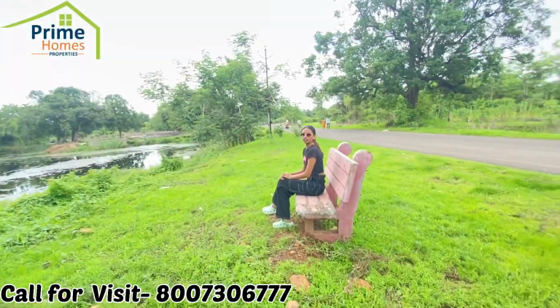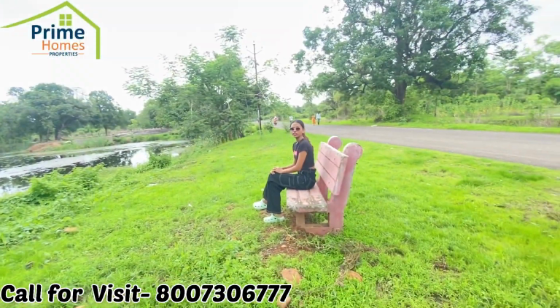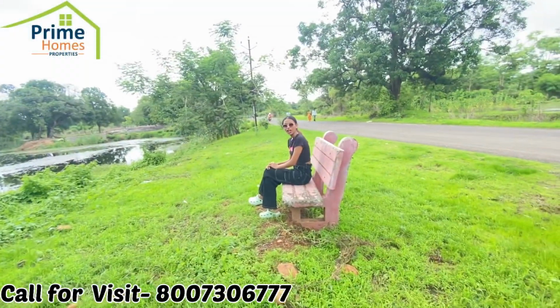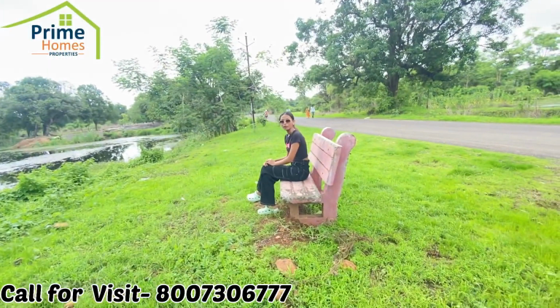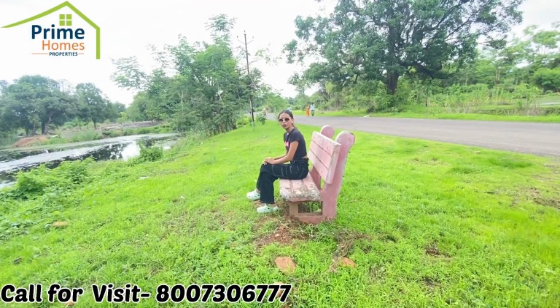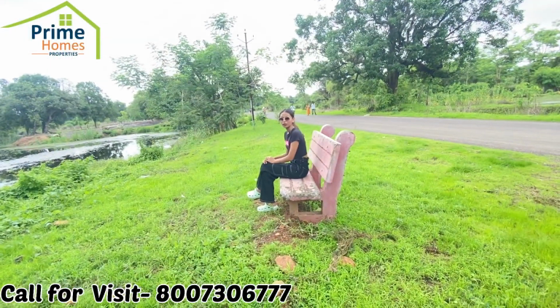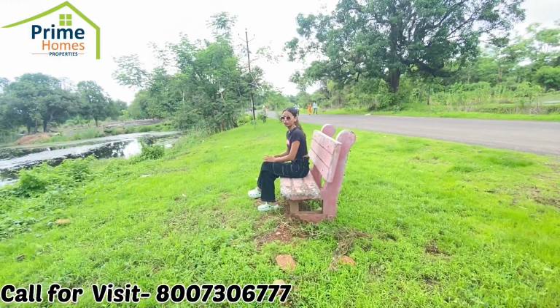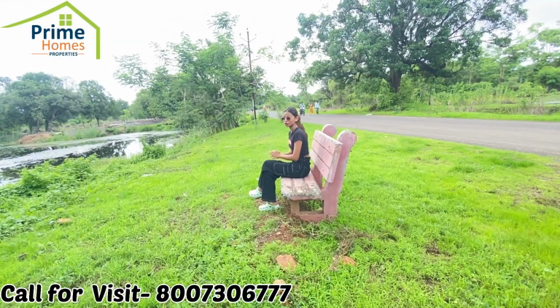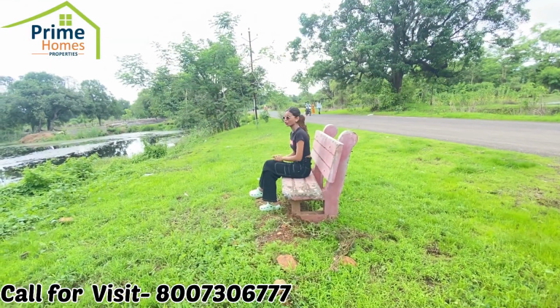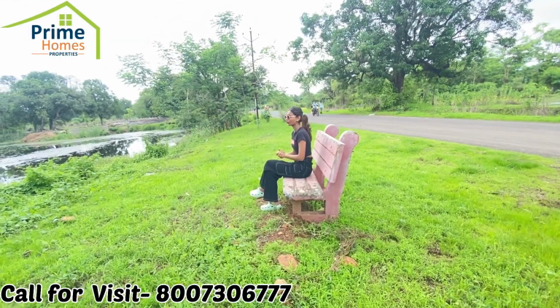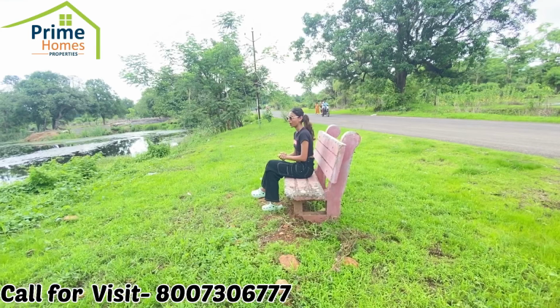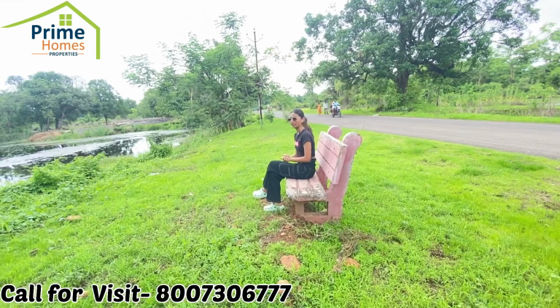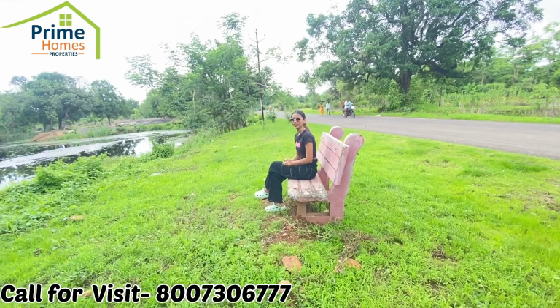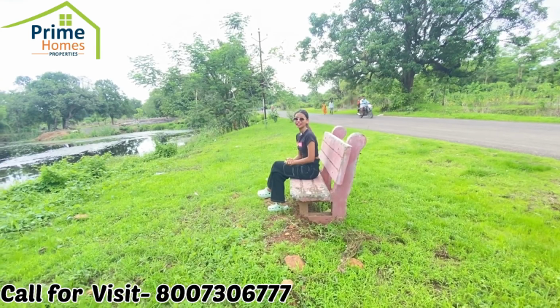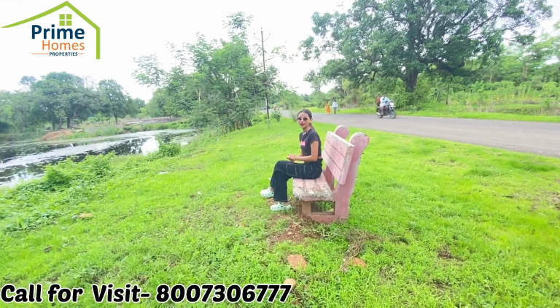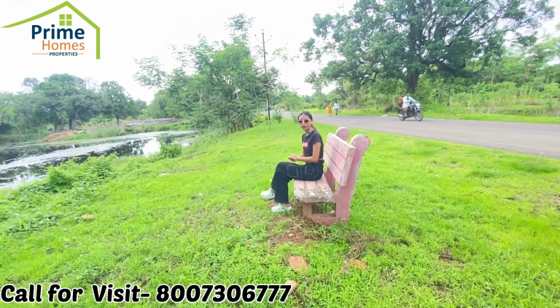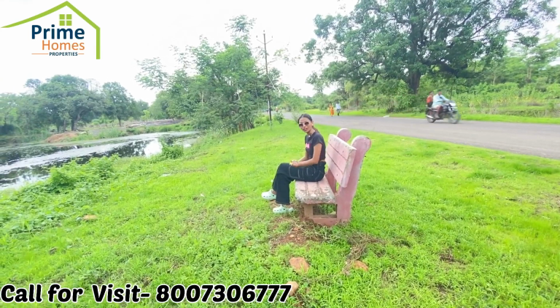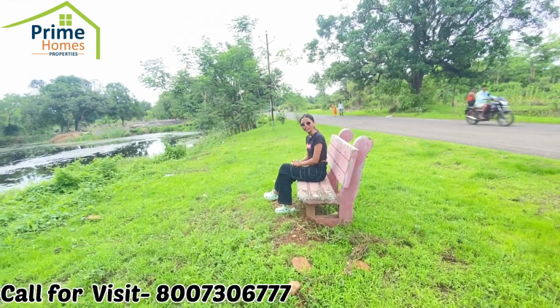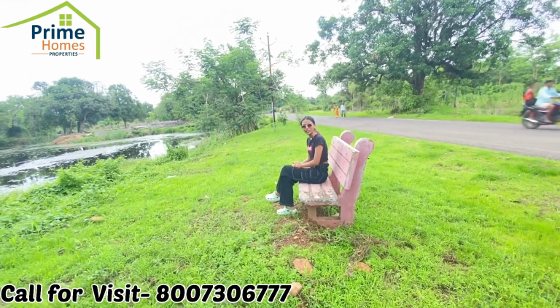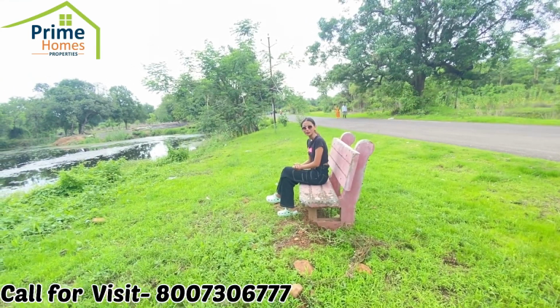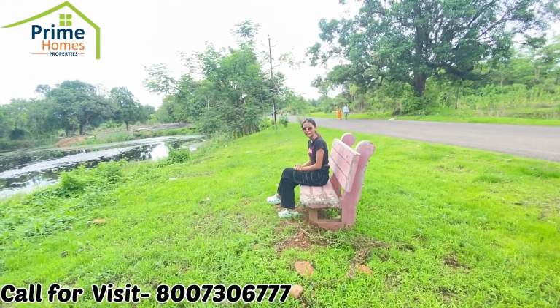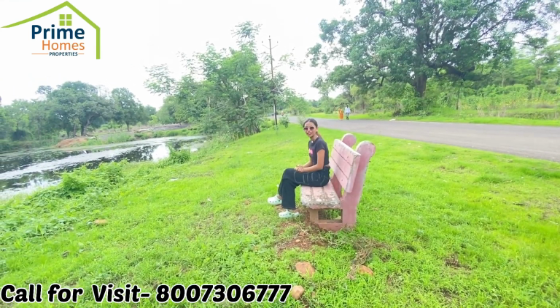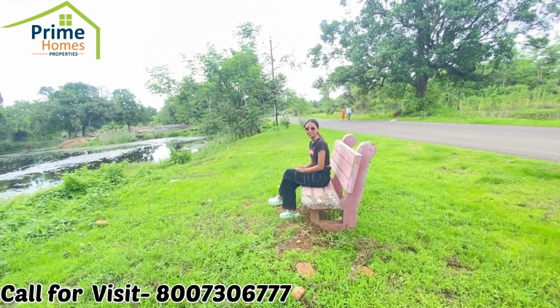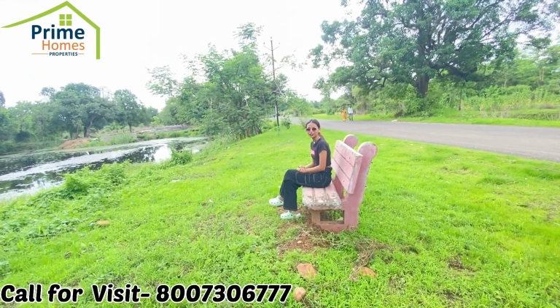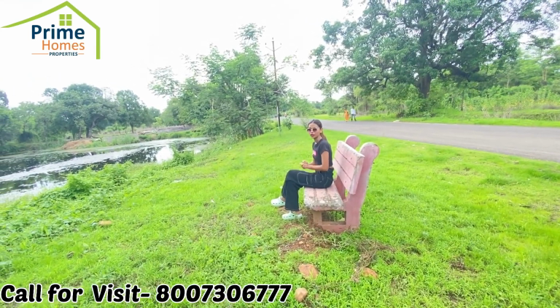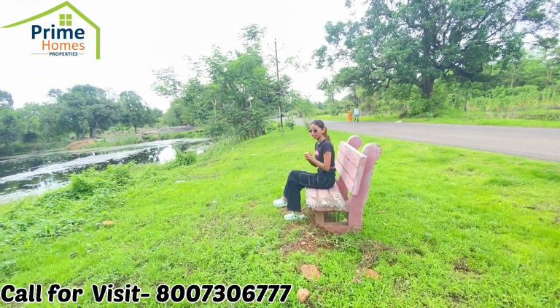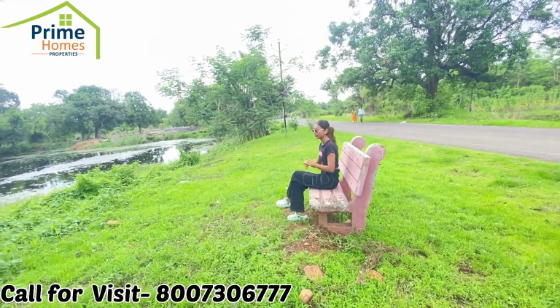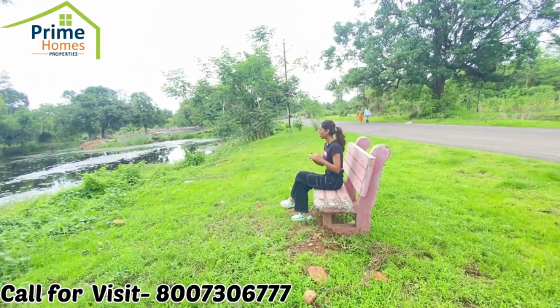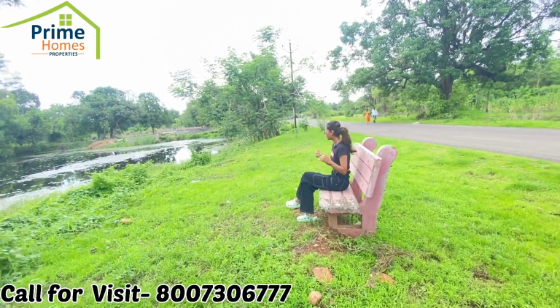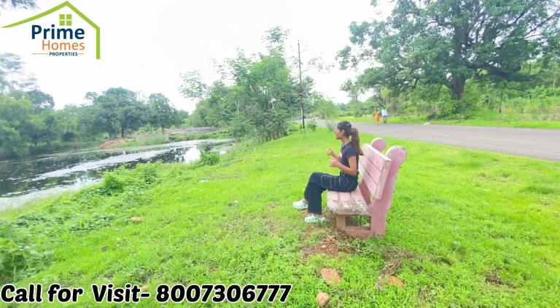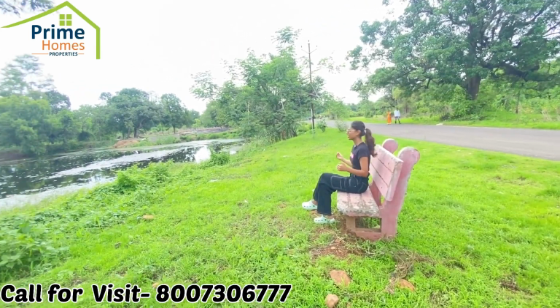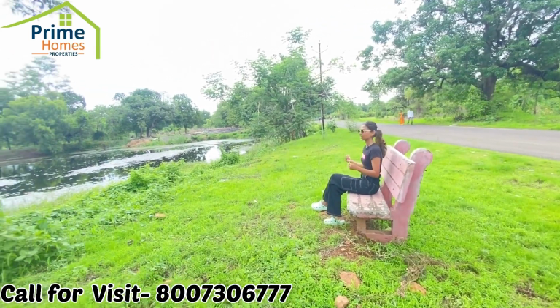You can spend quality time with your children and family here. As you can see, when your building is ready, there will be a beautiful sitting area here.